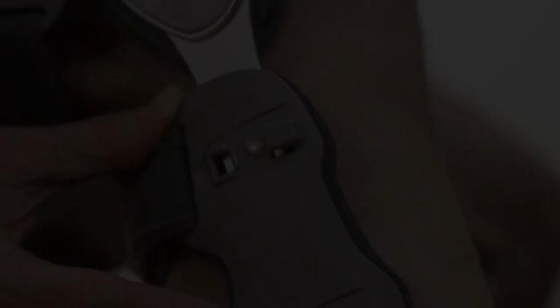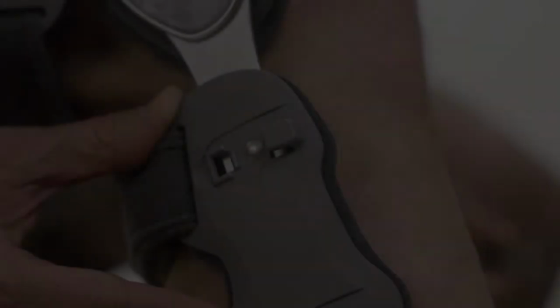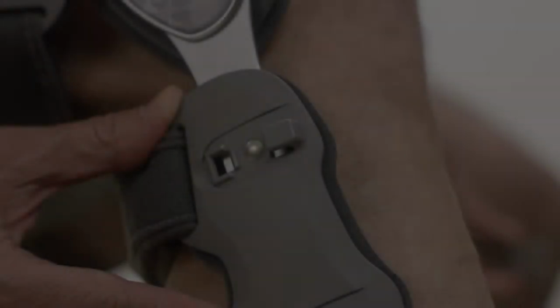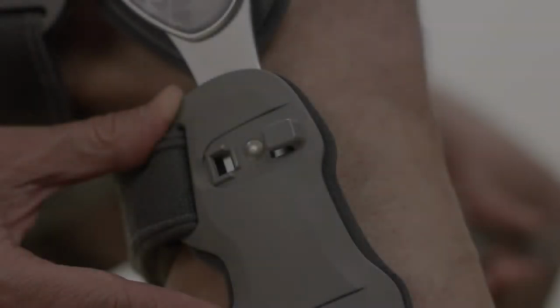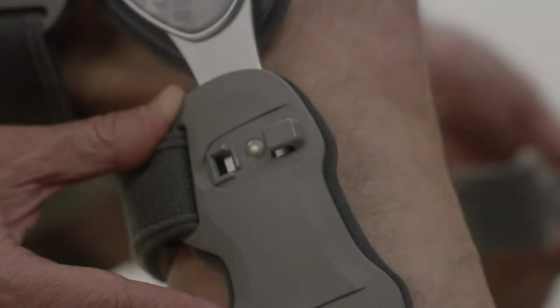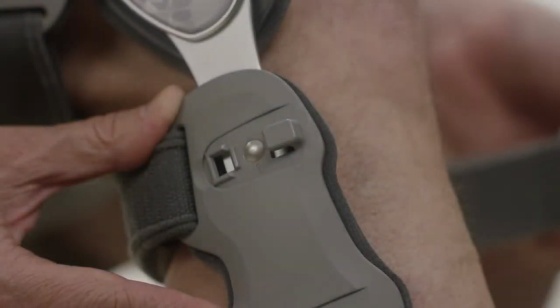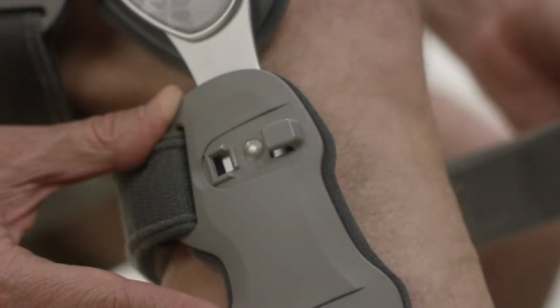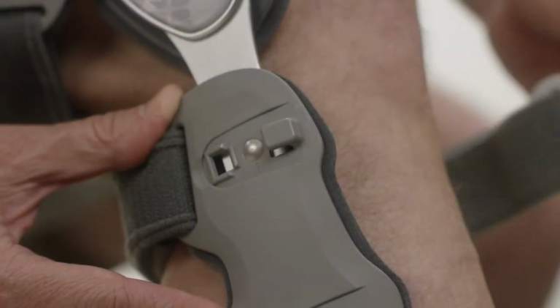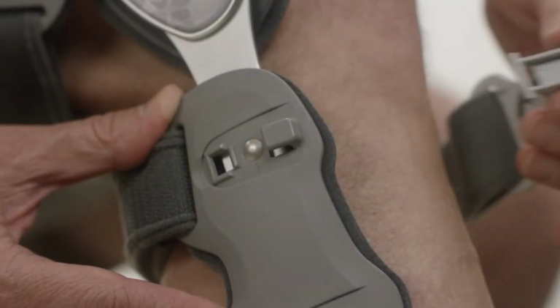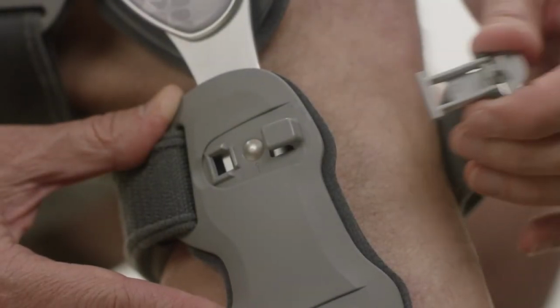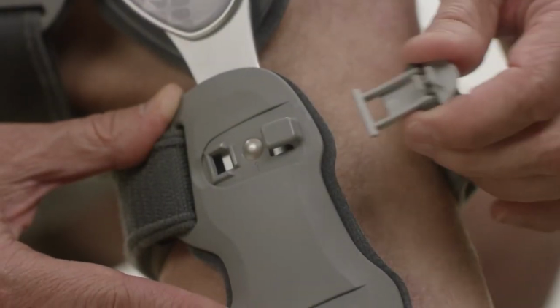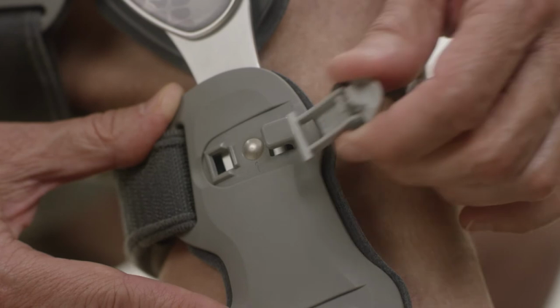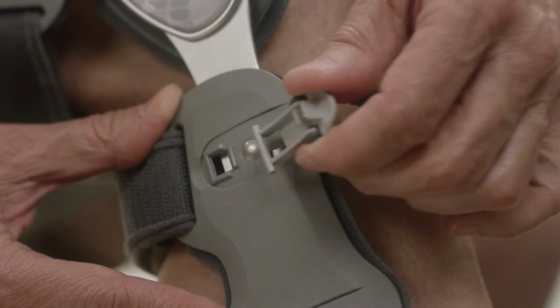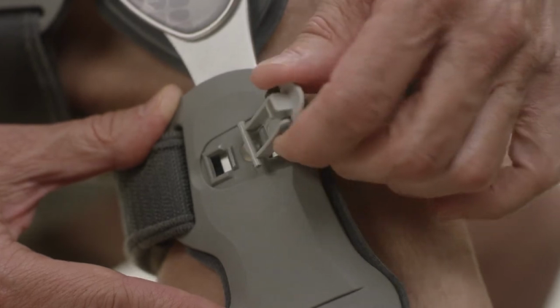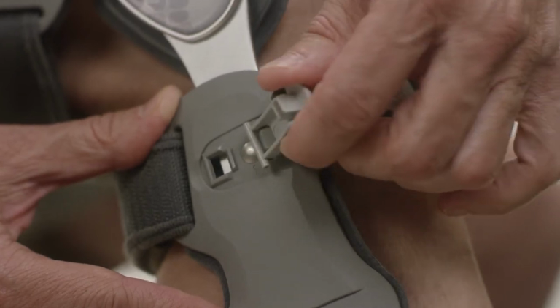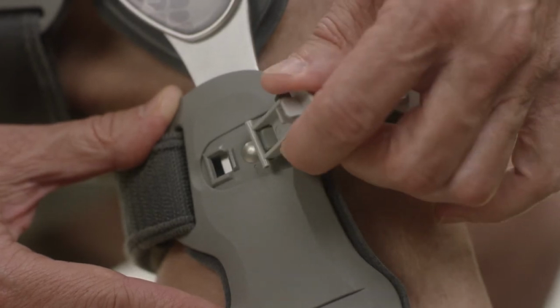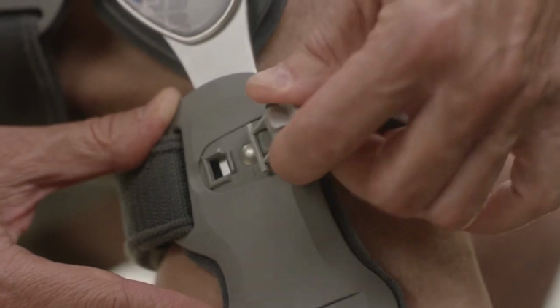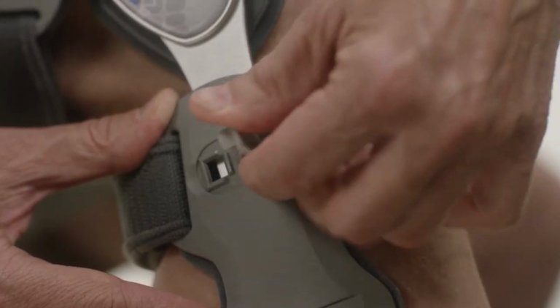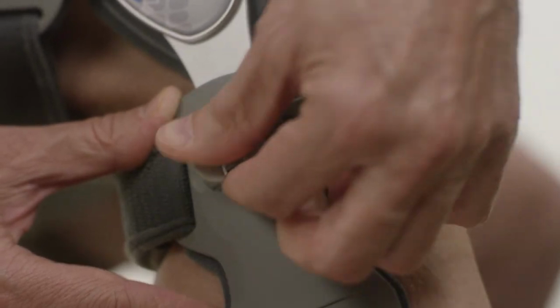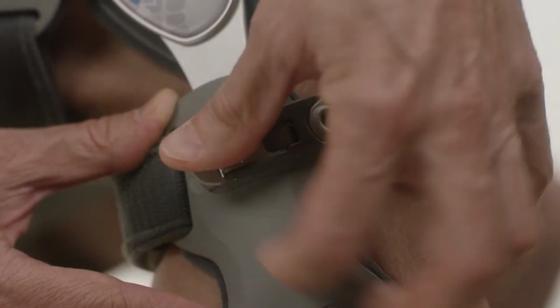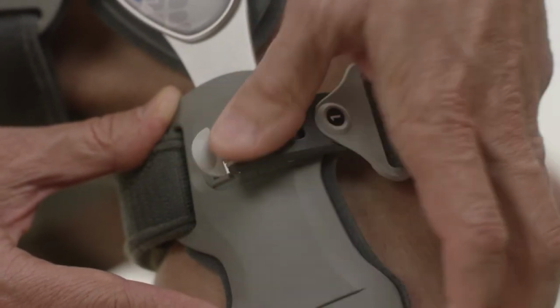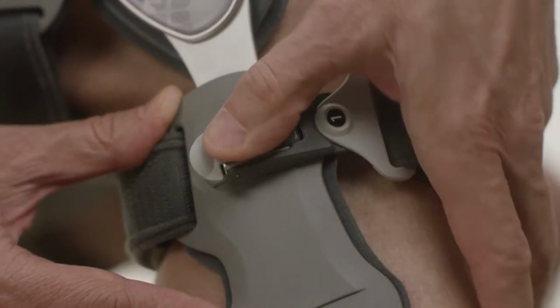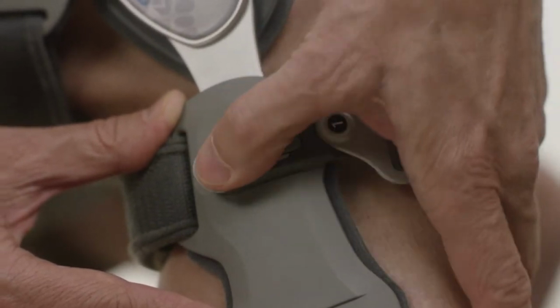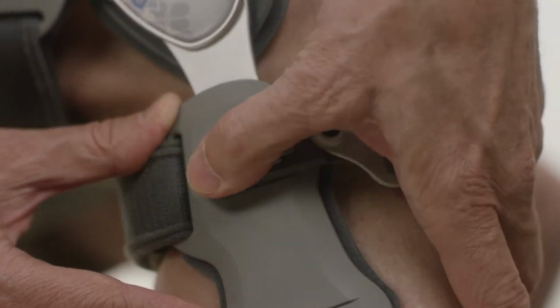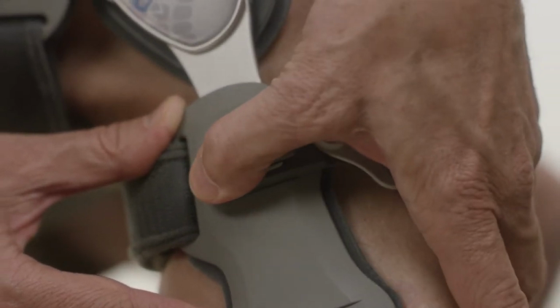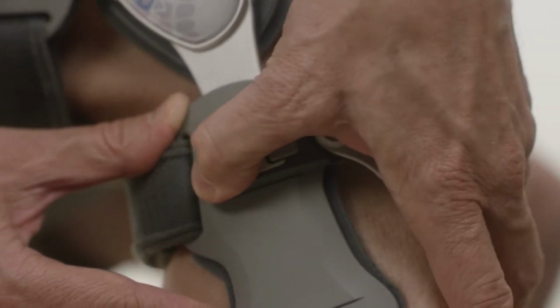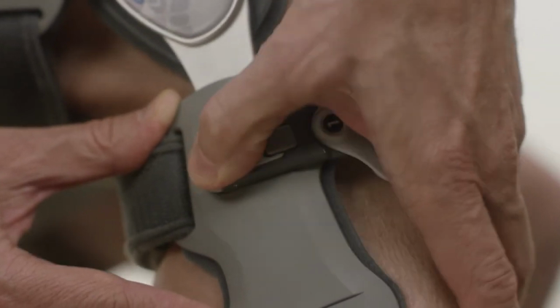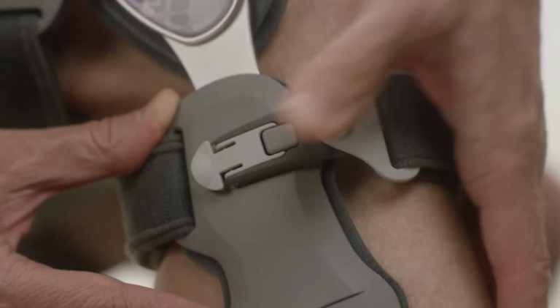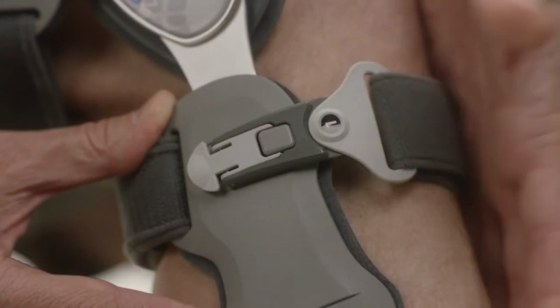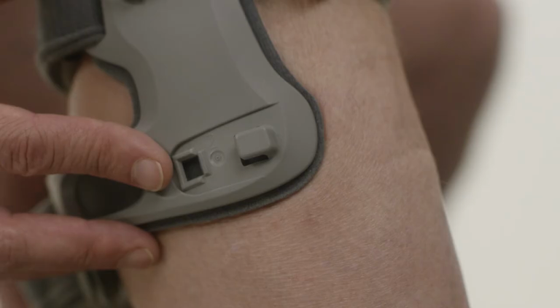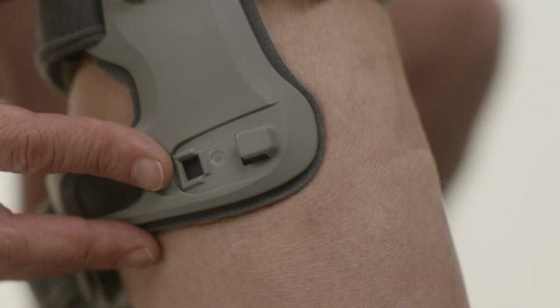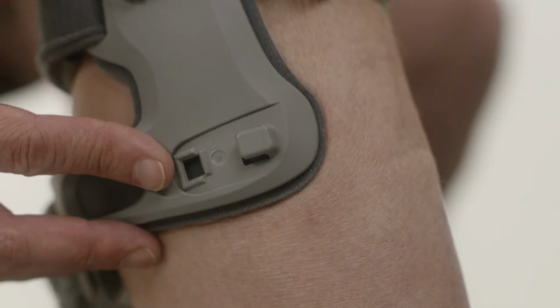Reattach the straps in sequence. Attach all buckles in sequence.